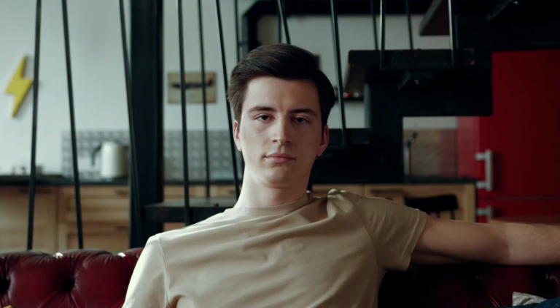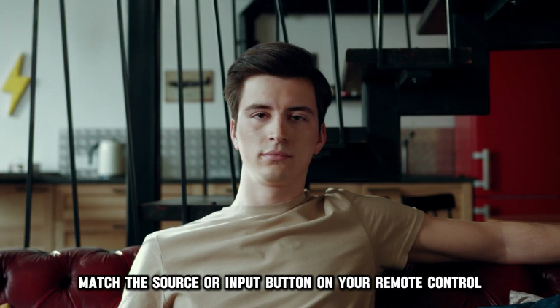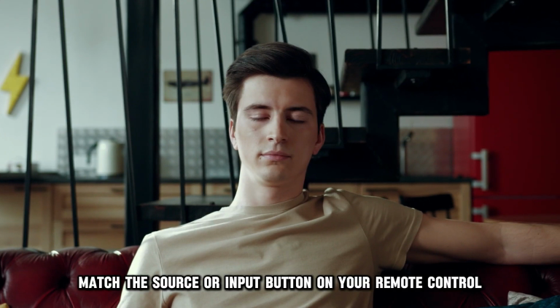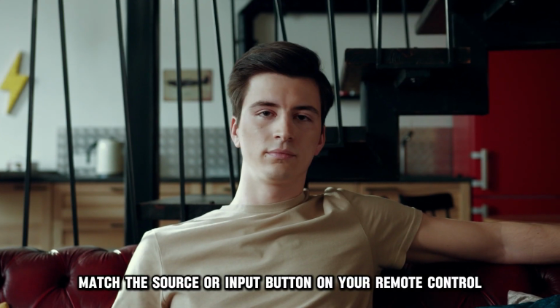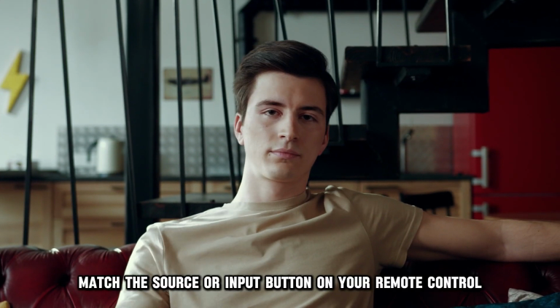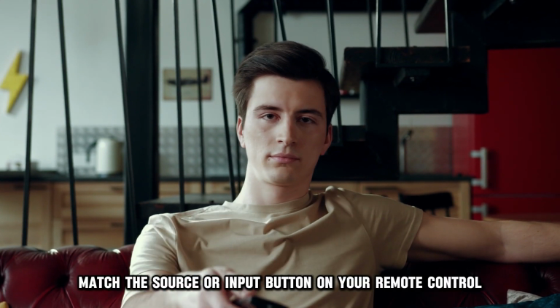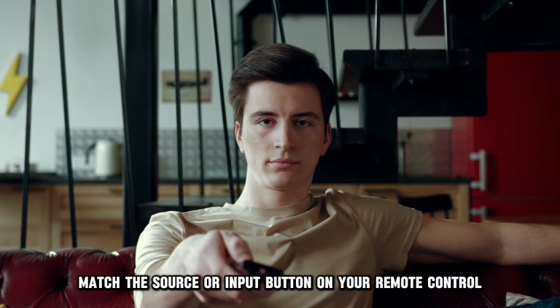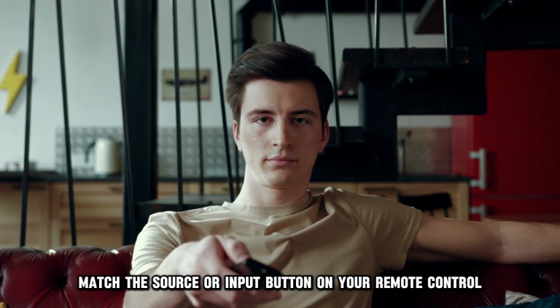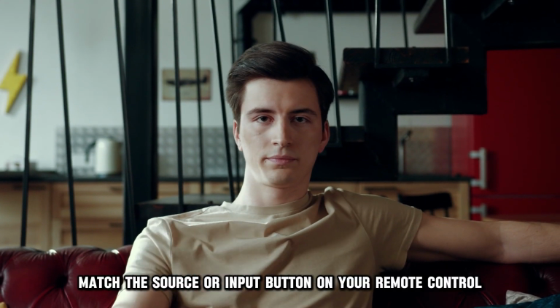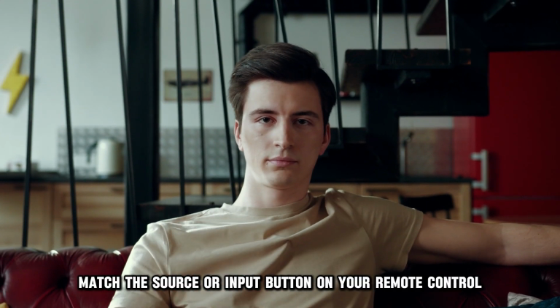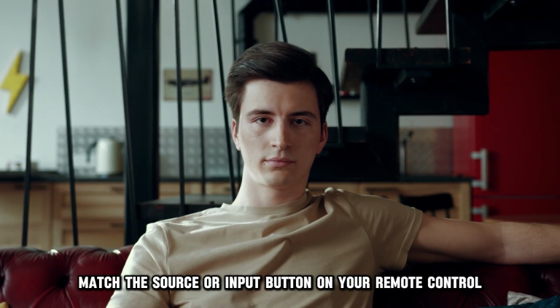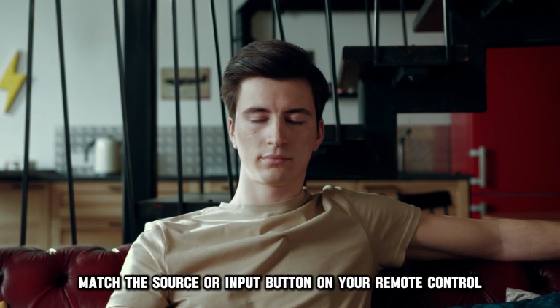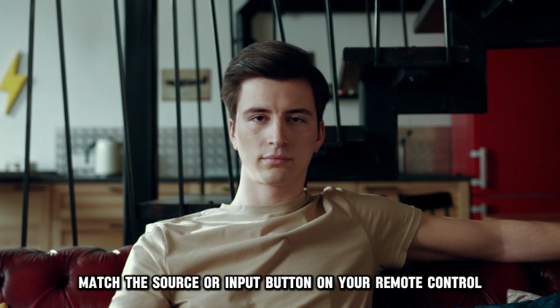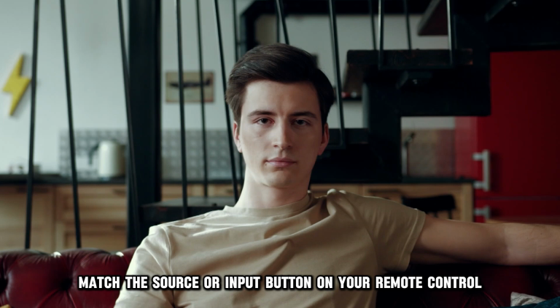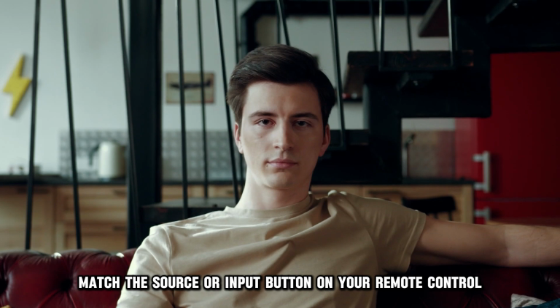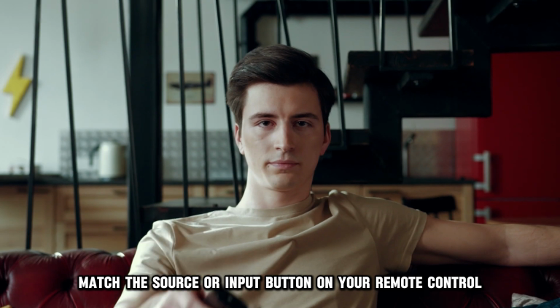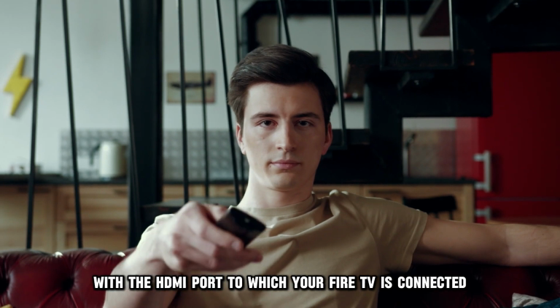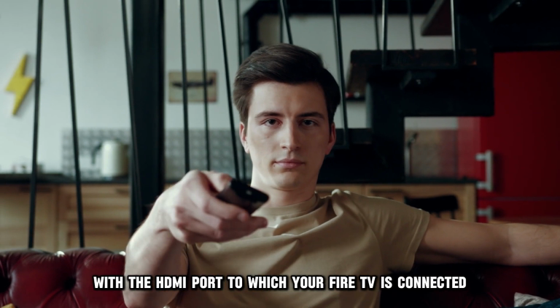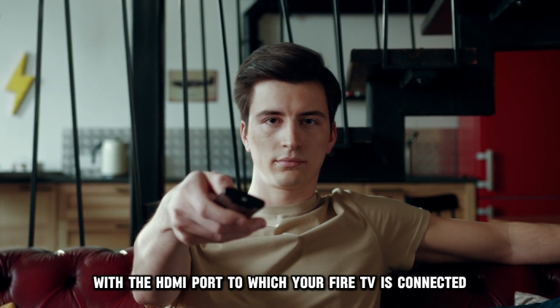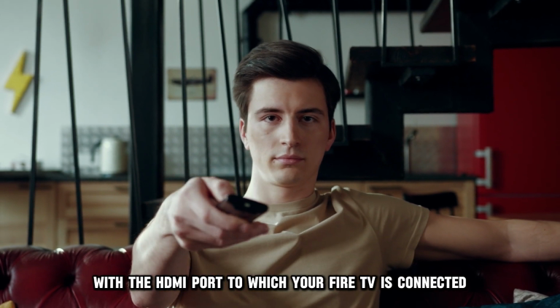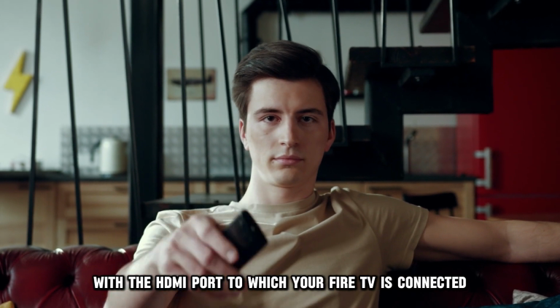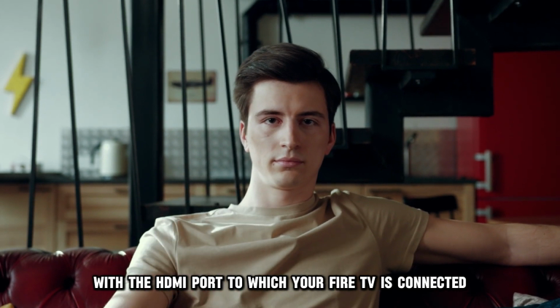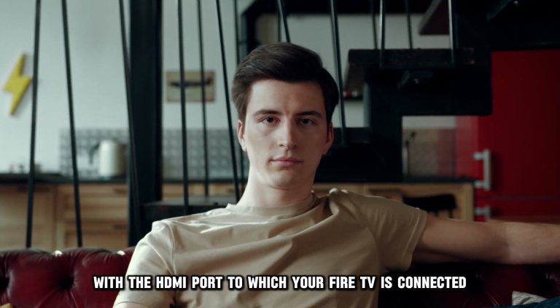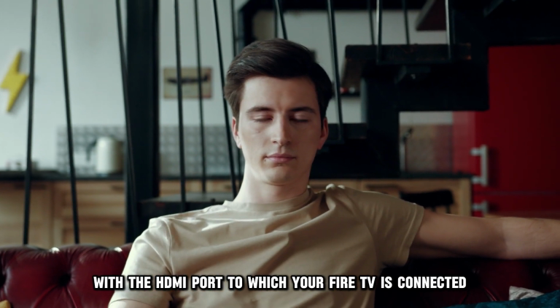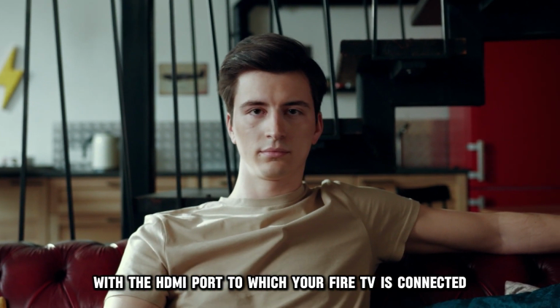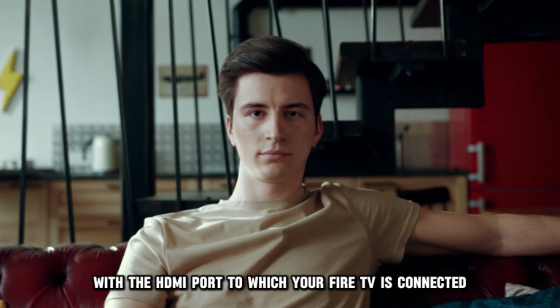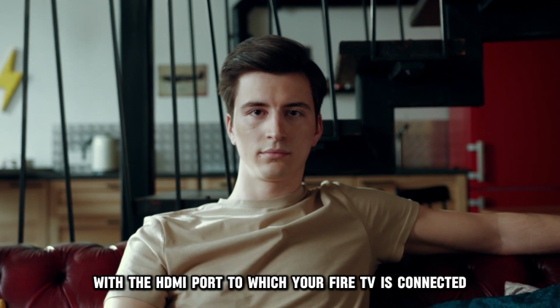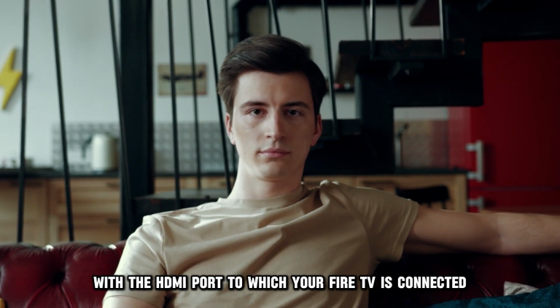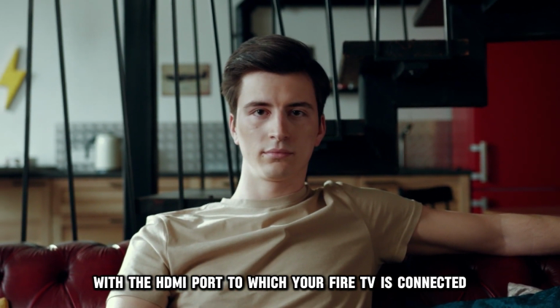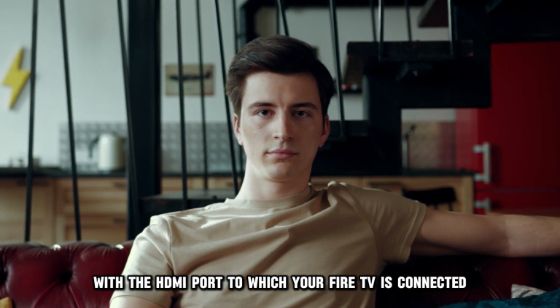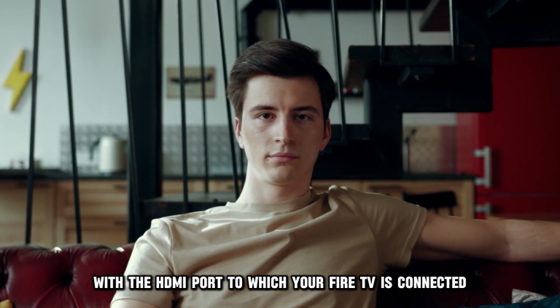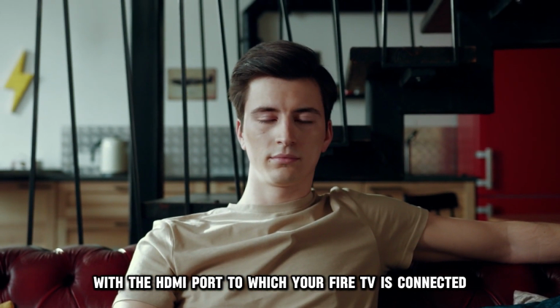Match the source or input button on your remote control with the HDMI port to which your fire TV is connected.